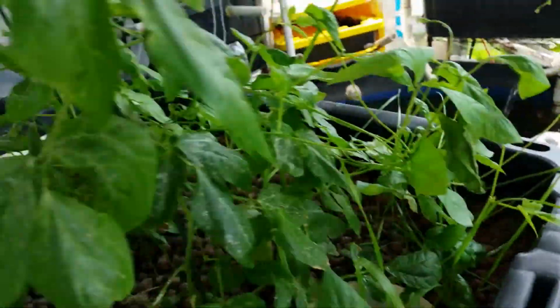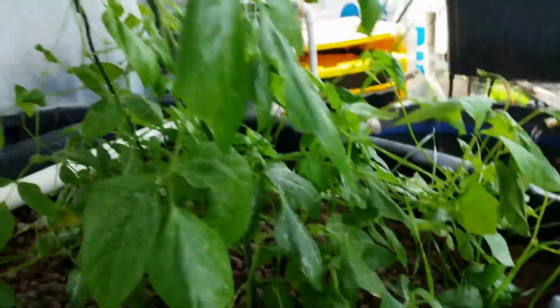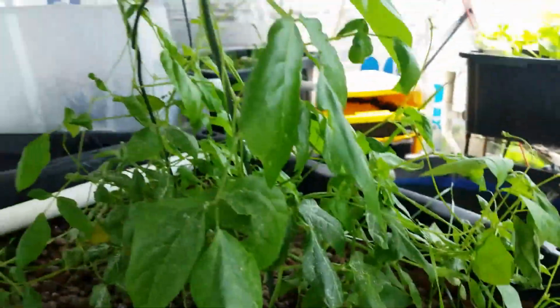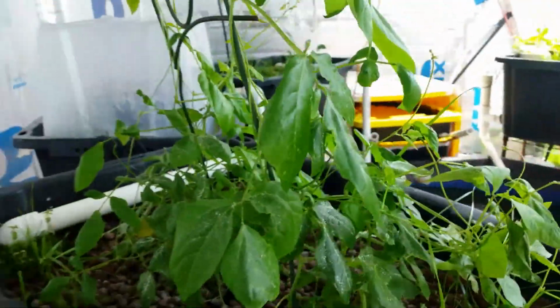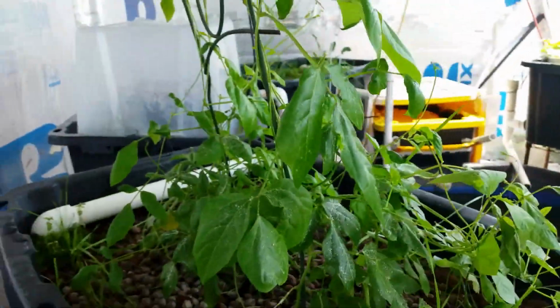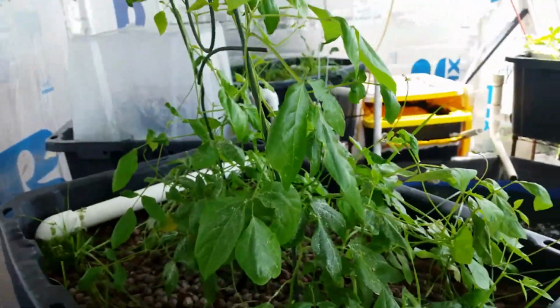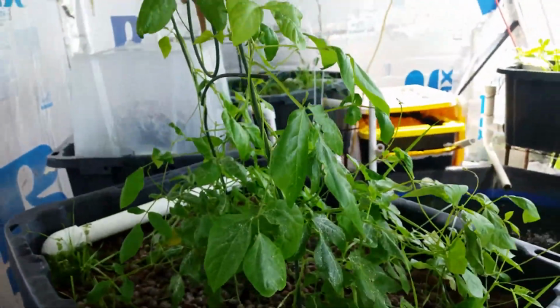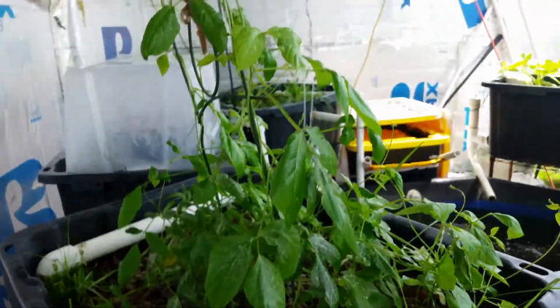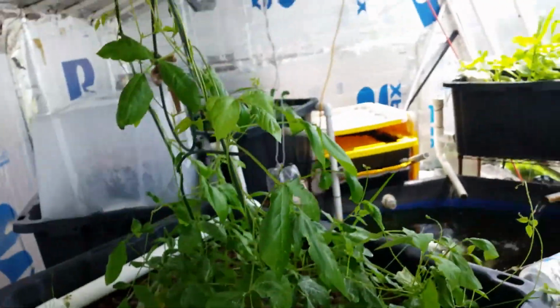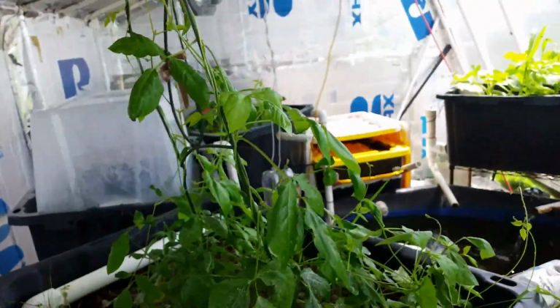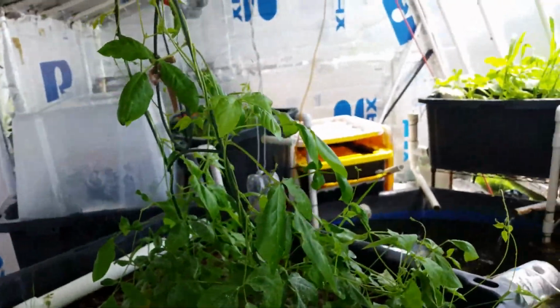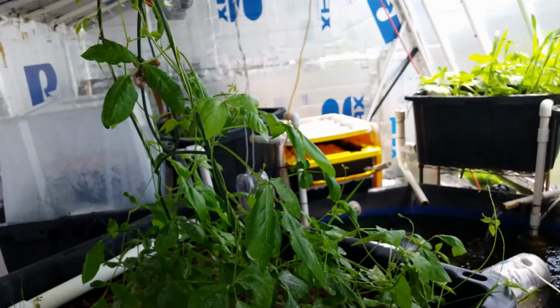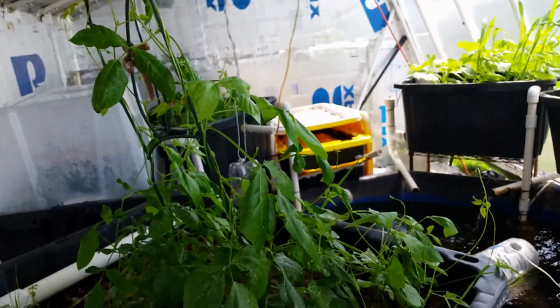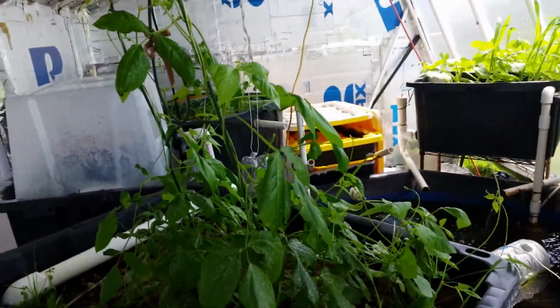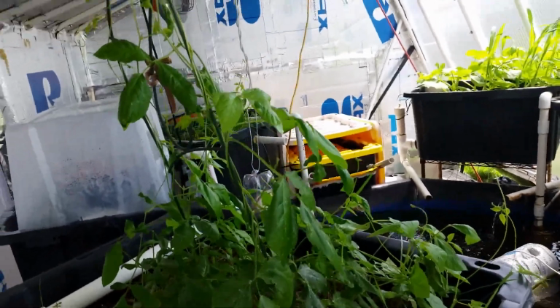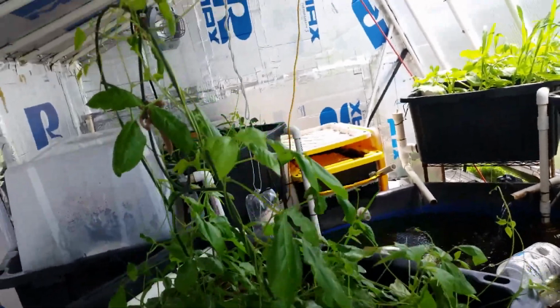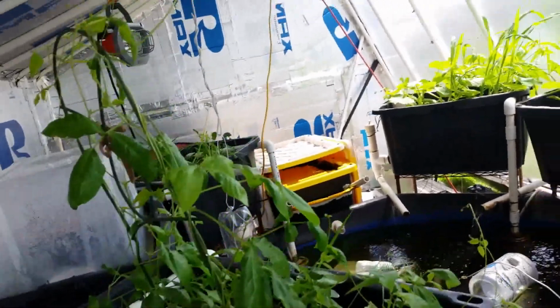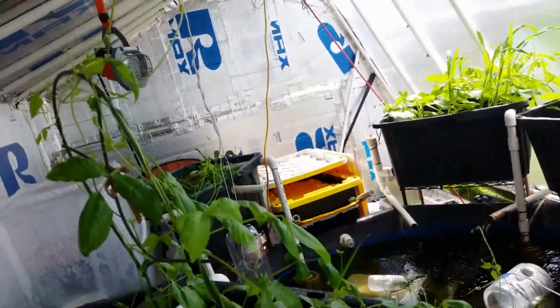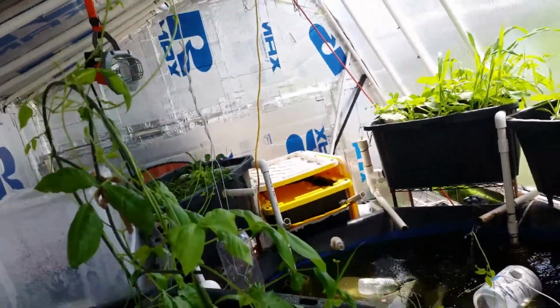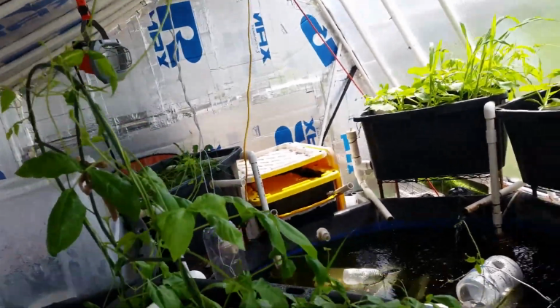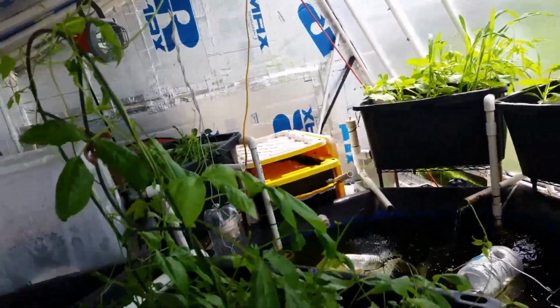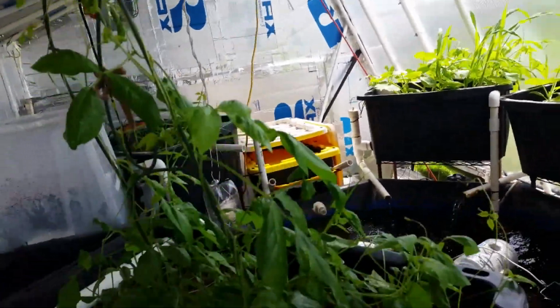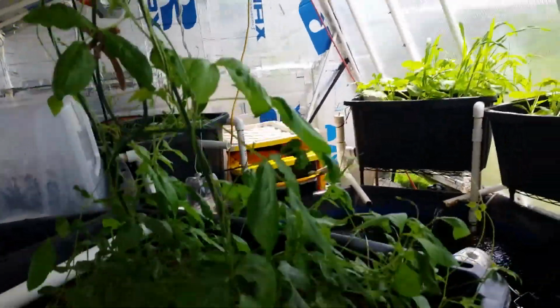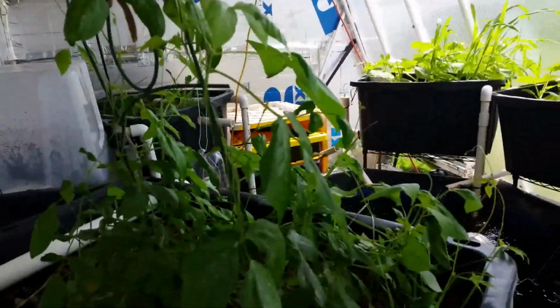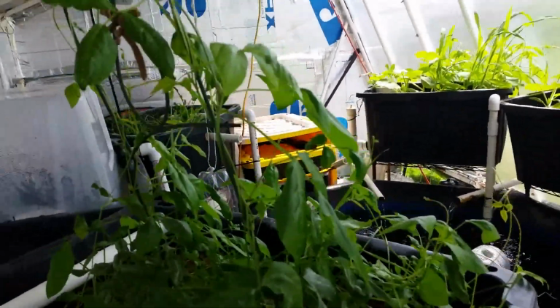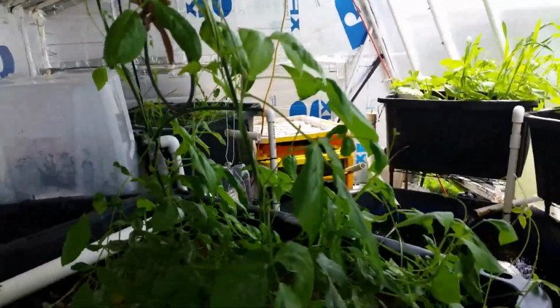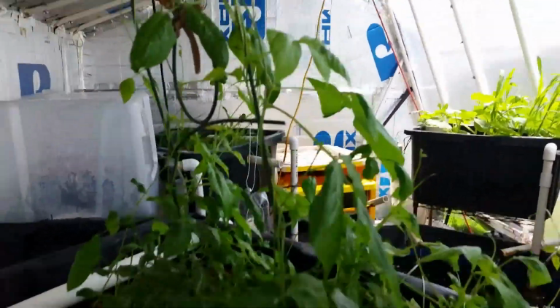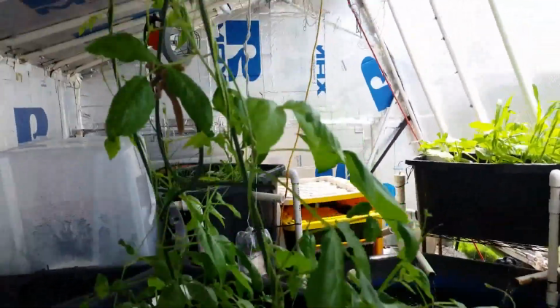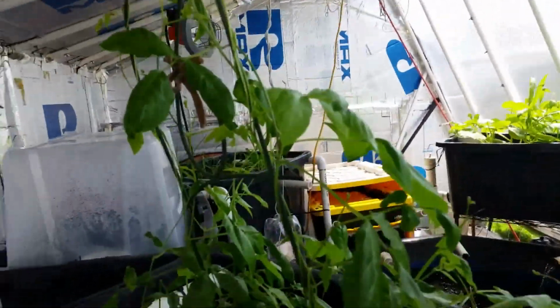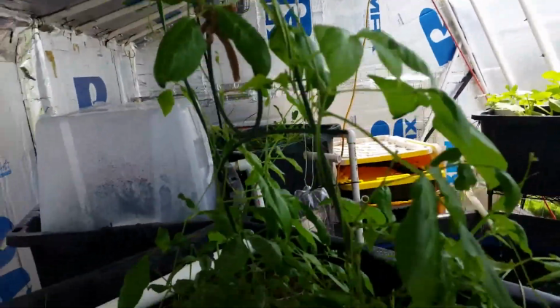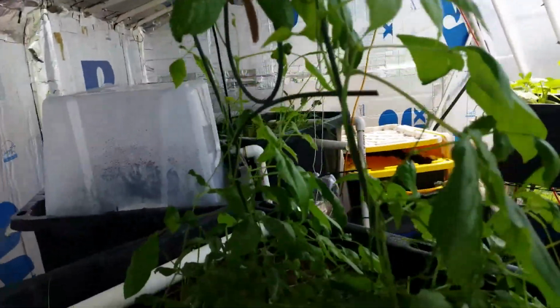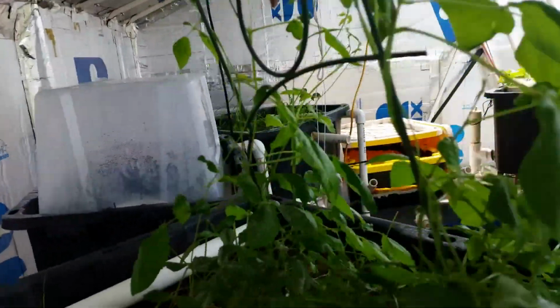This is a bean plant from seeds from last year that looks like it's starting to perk up finally.